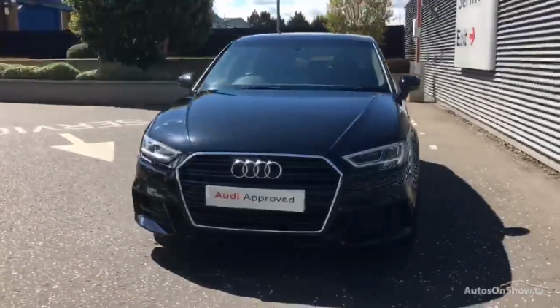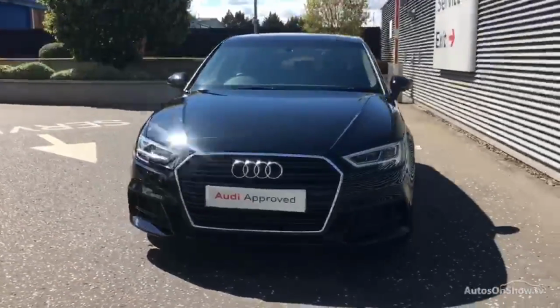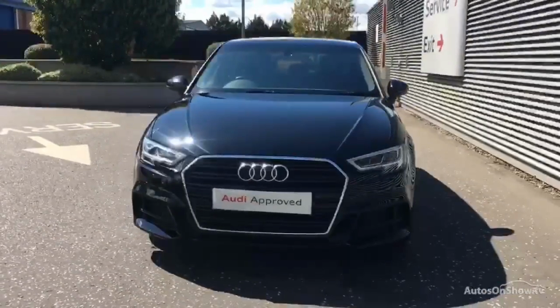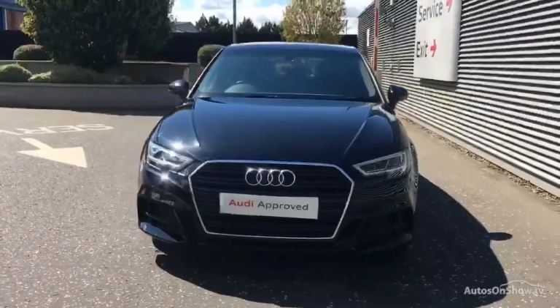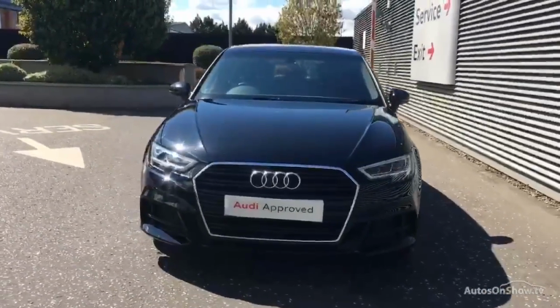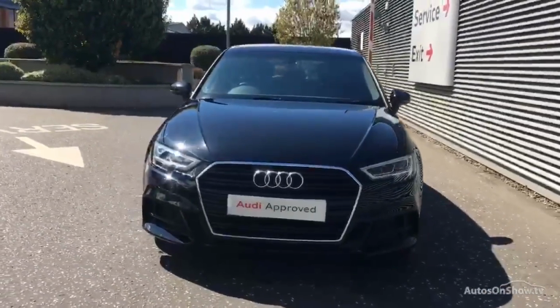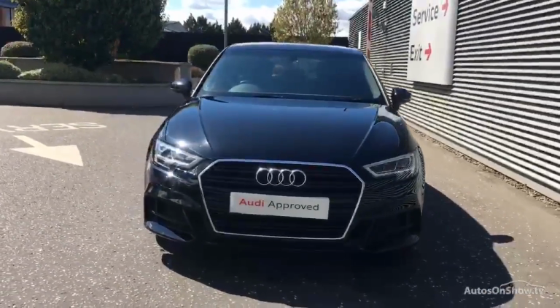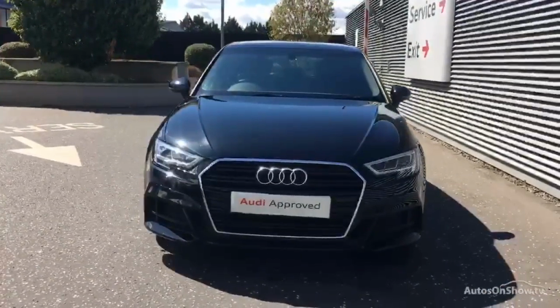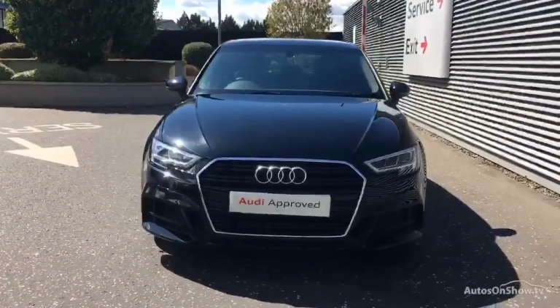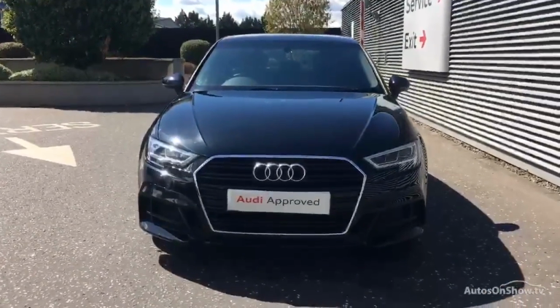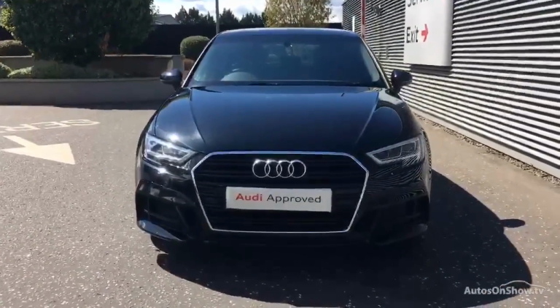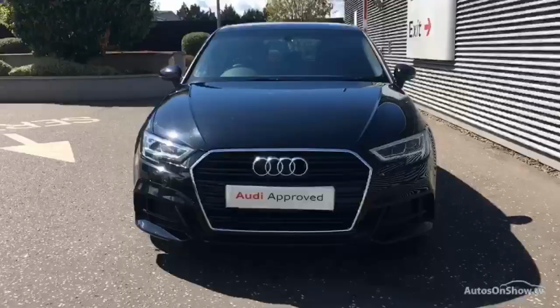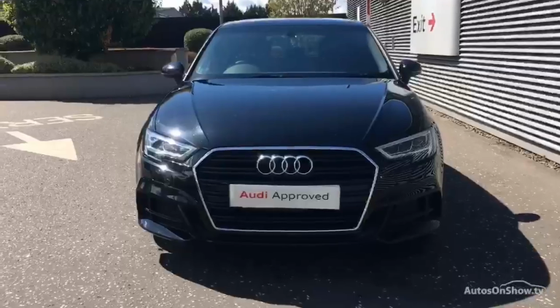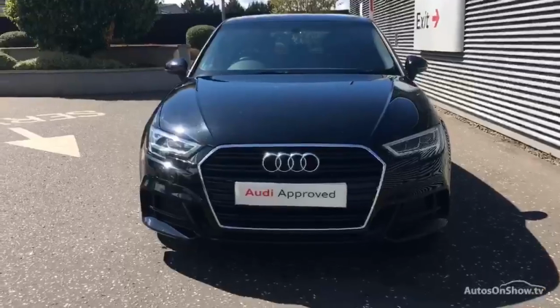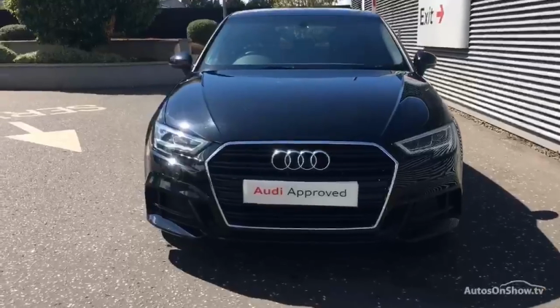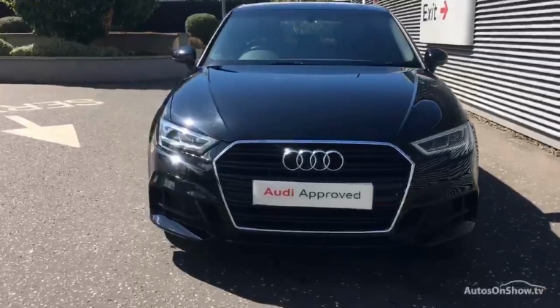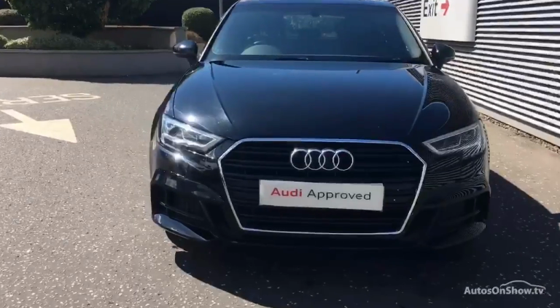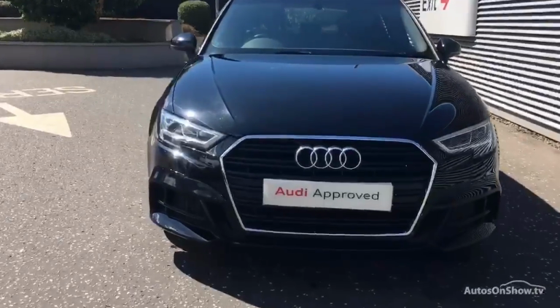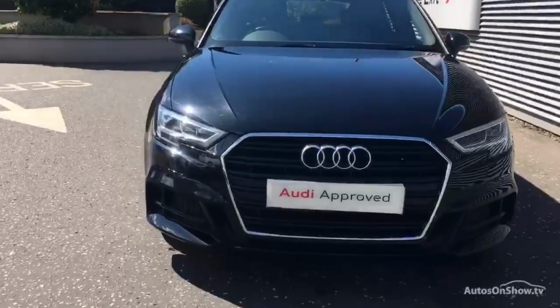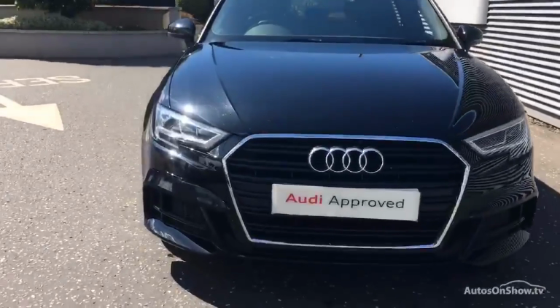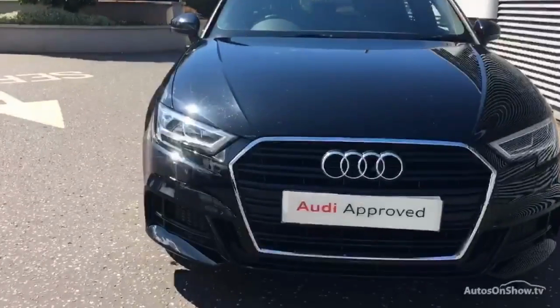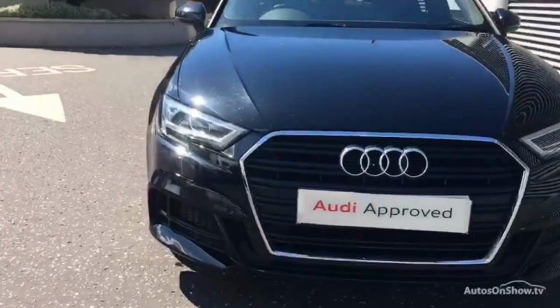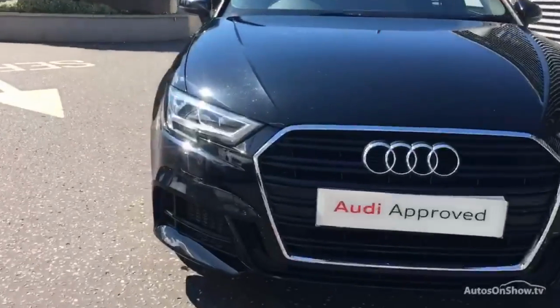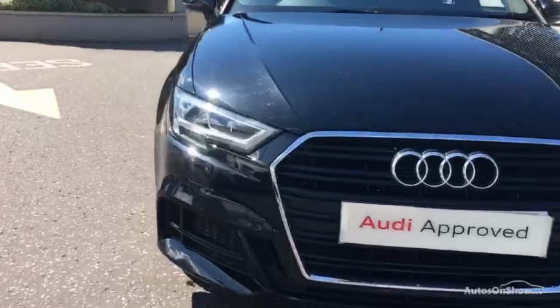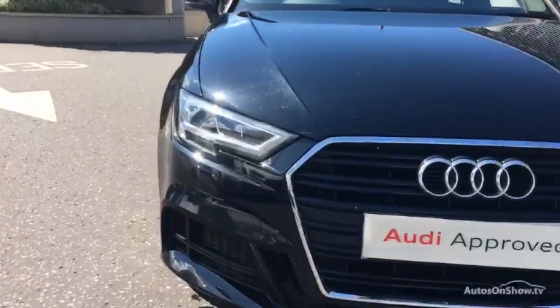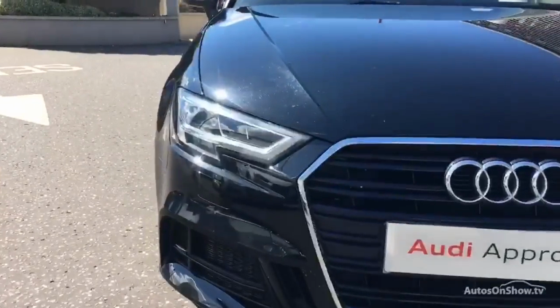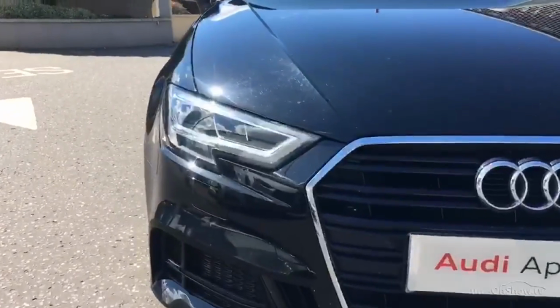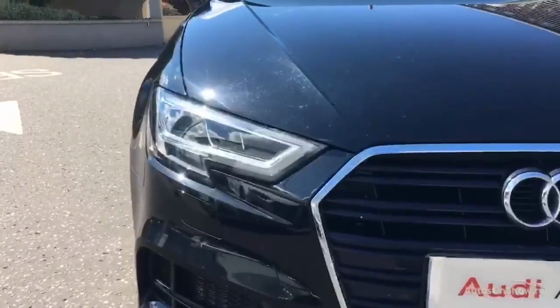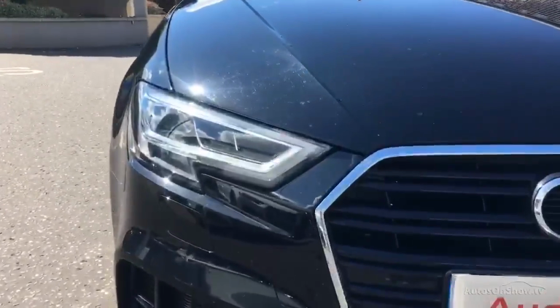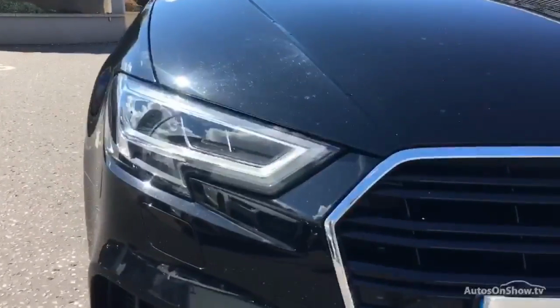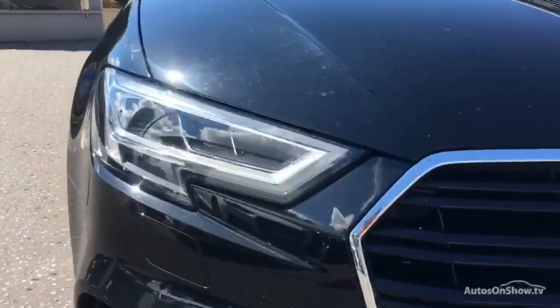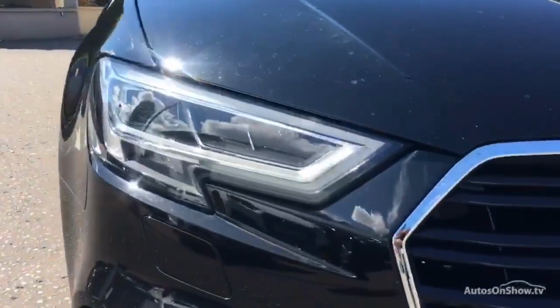All tailored to suit every individual, ensuring there are no distractions from the thrill of driving your new purchase.